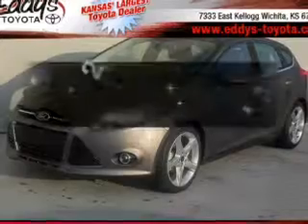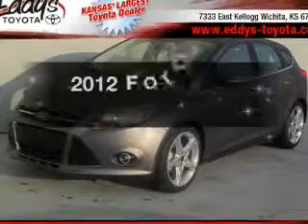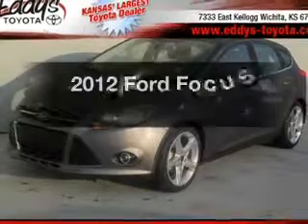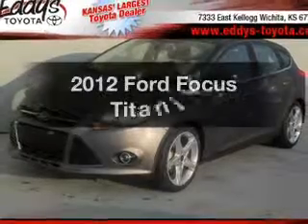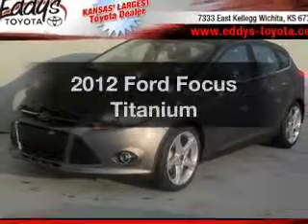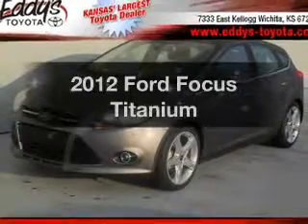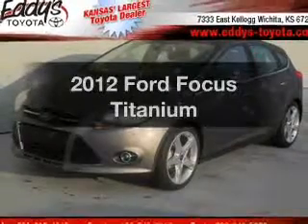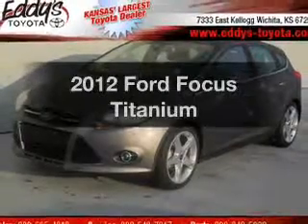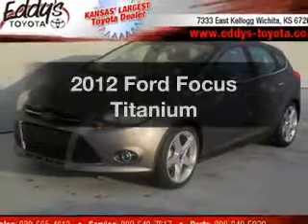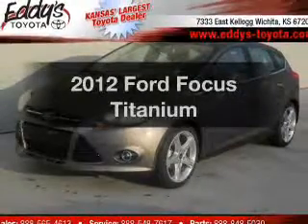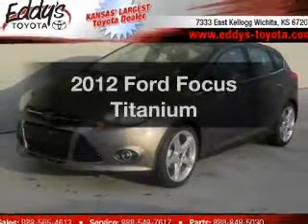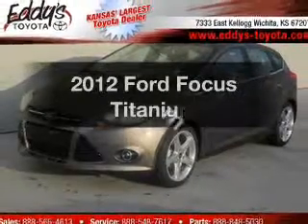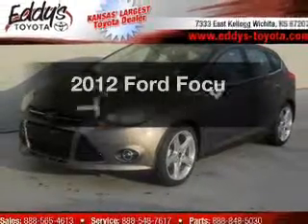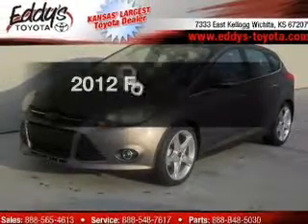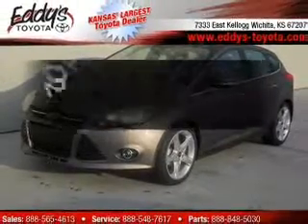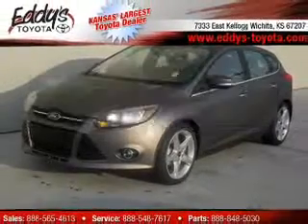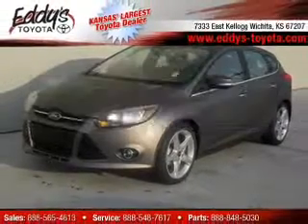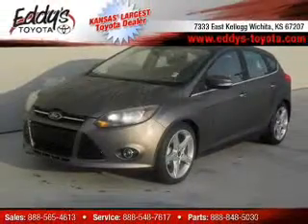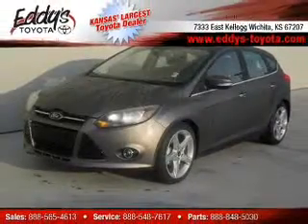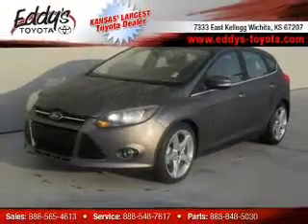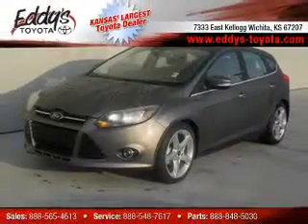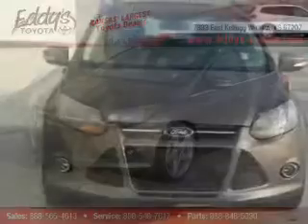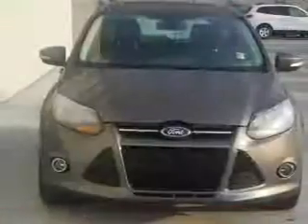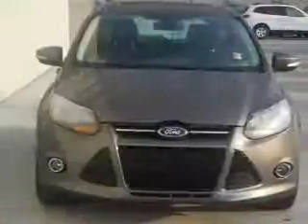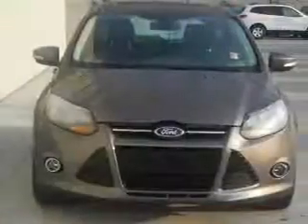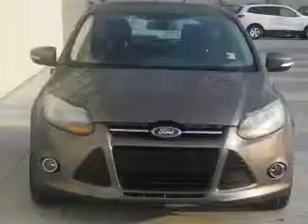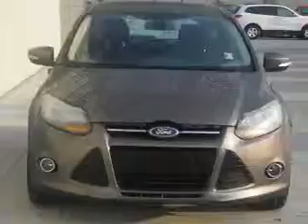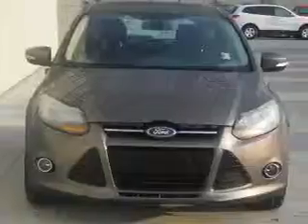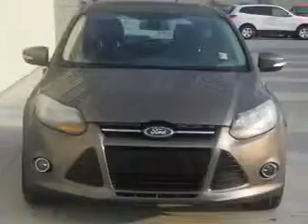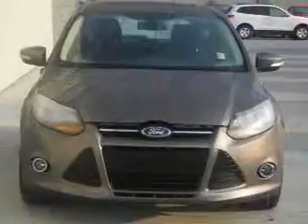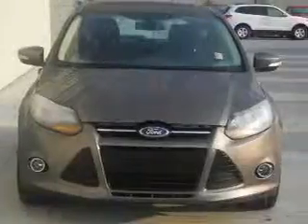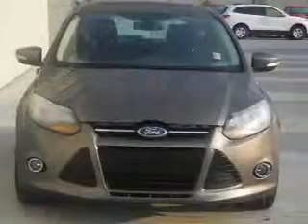Introducing the 2012 Ford Focus. Travel the roads in style and comfort in this great vehicle.